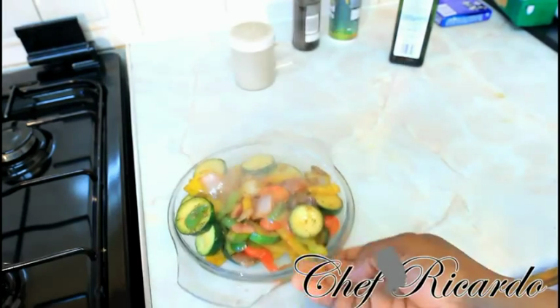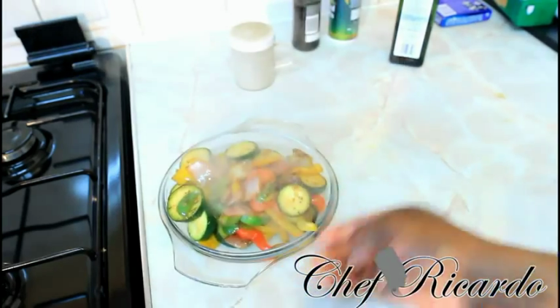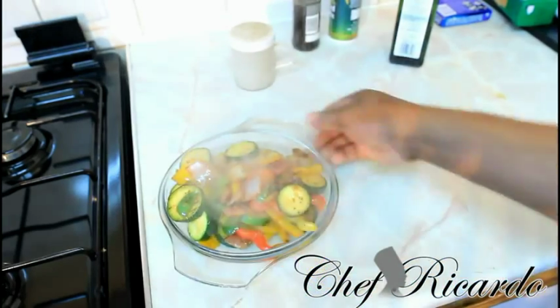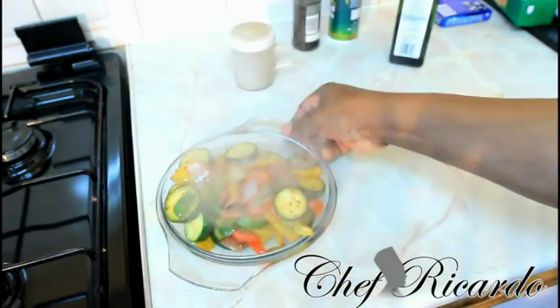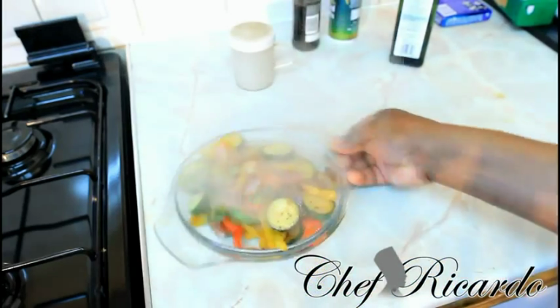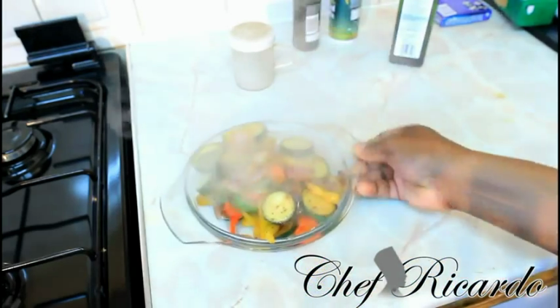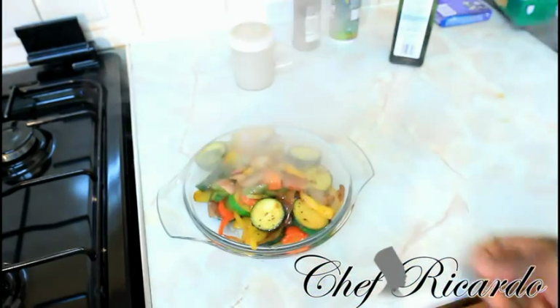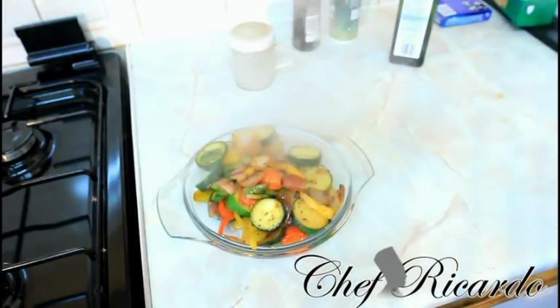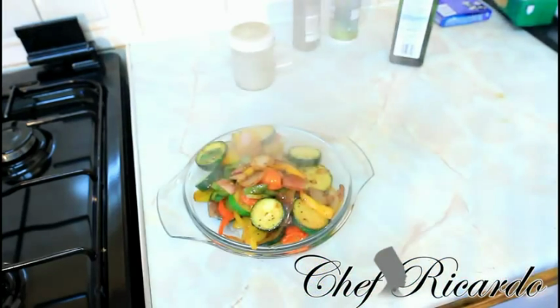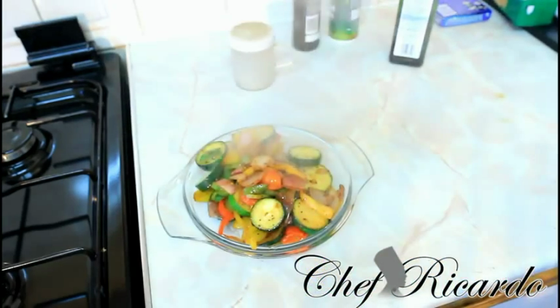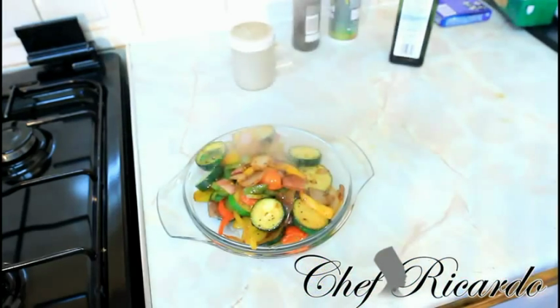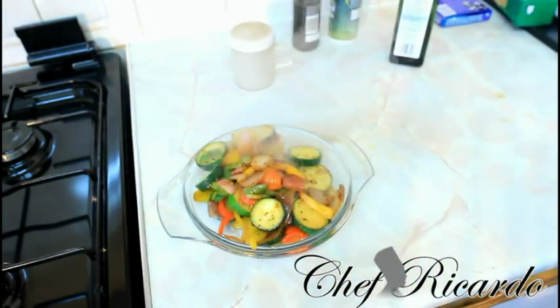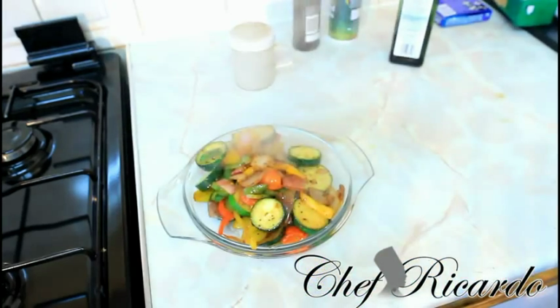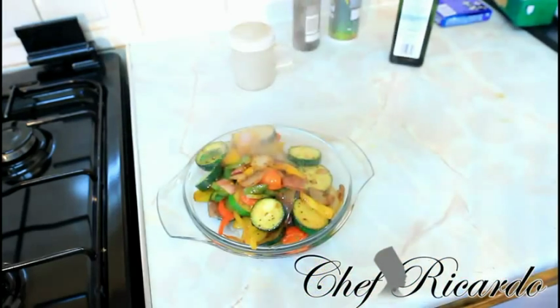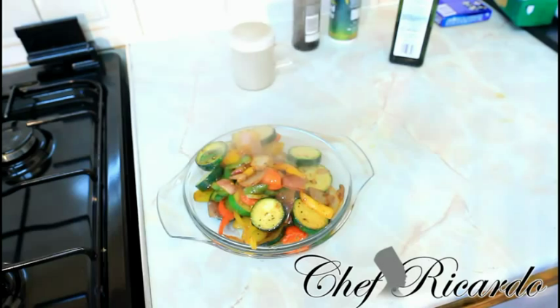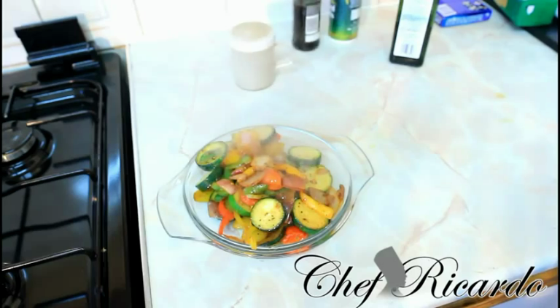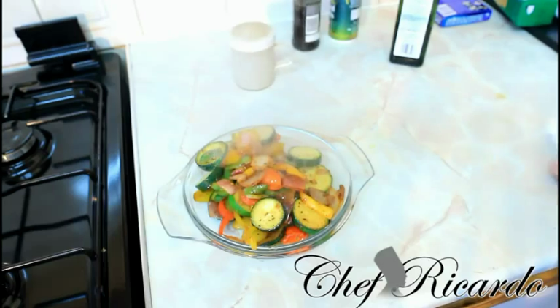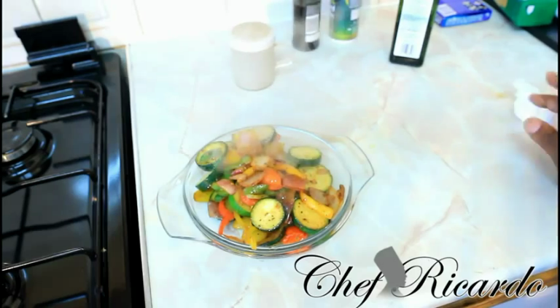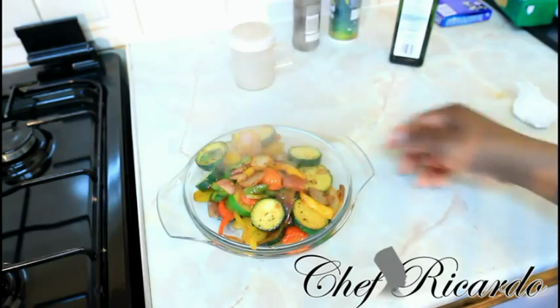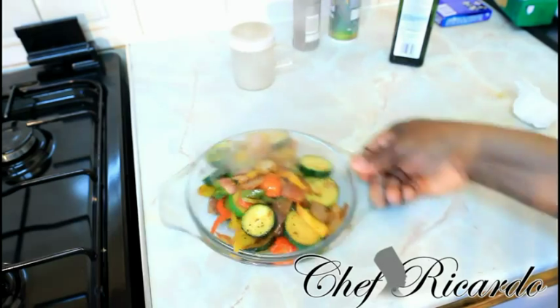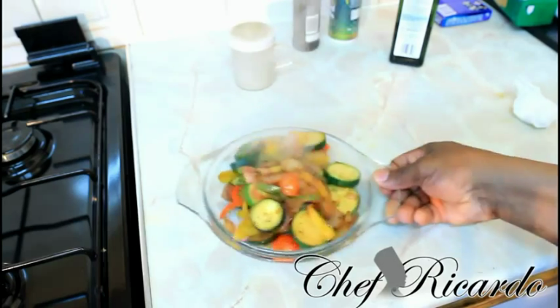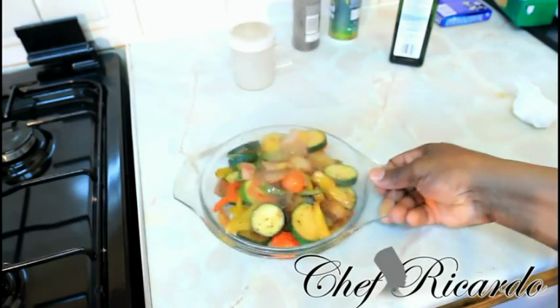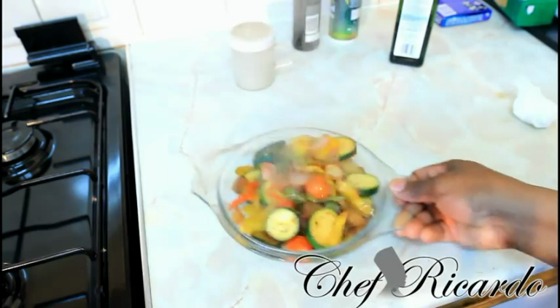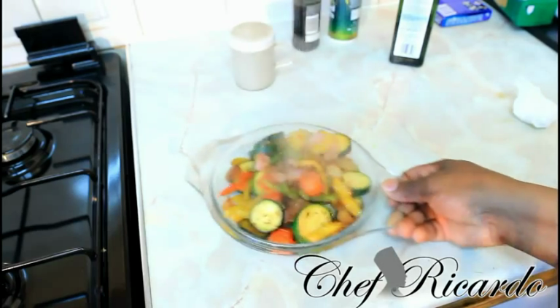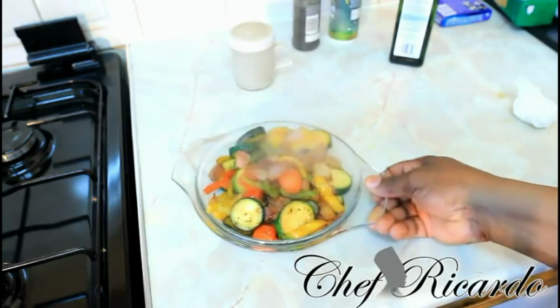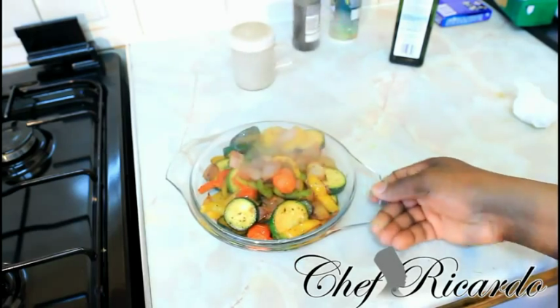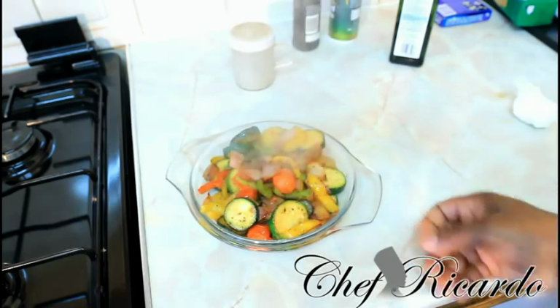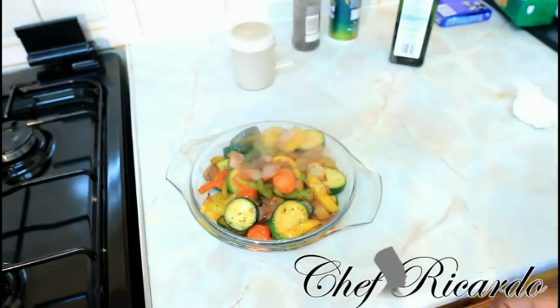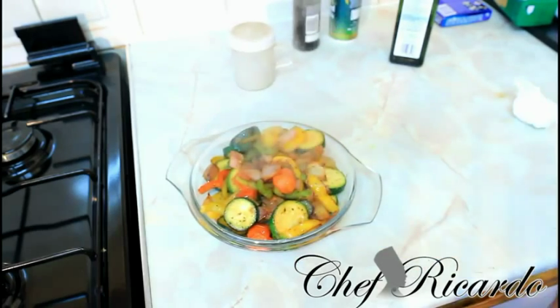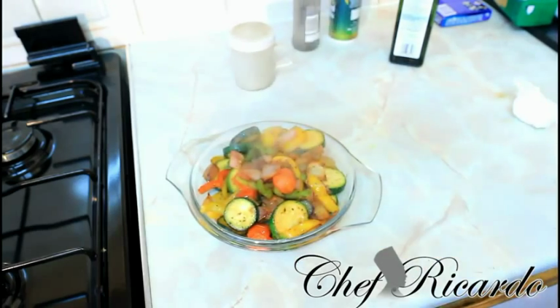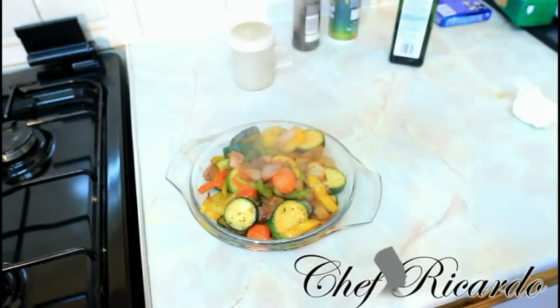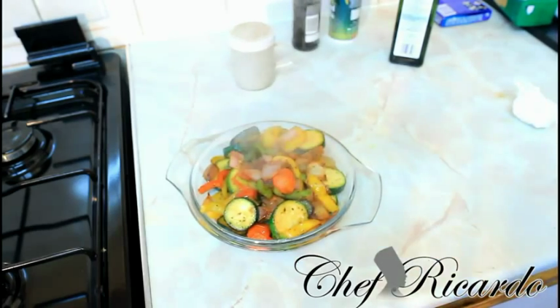Look at that — nice and lovely. Enjoy the recipe and please leave your comments. Thank you so much, bye bye.